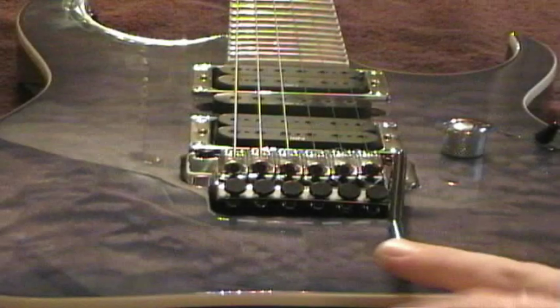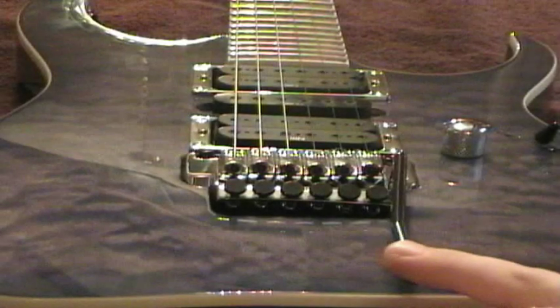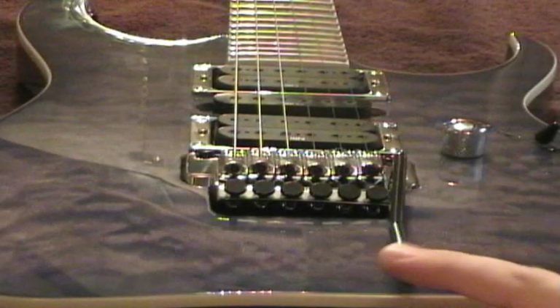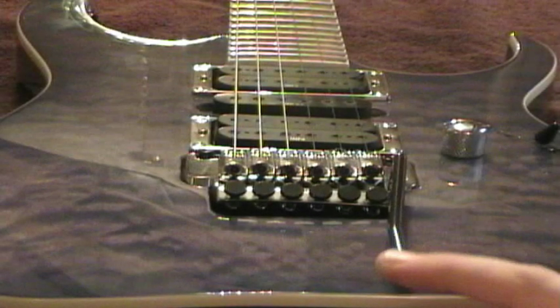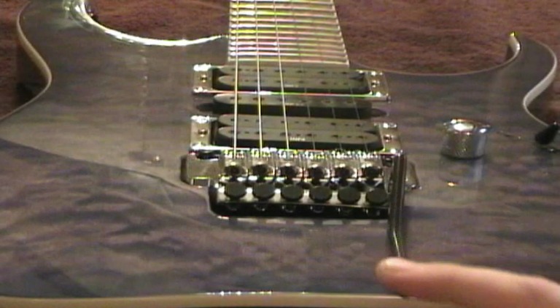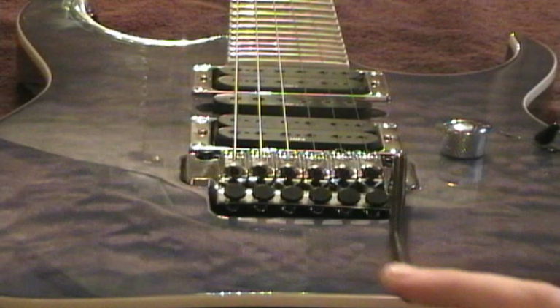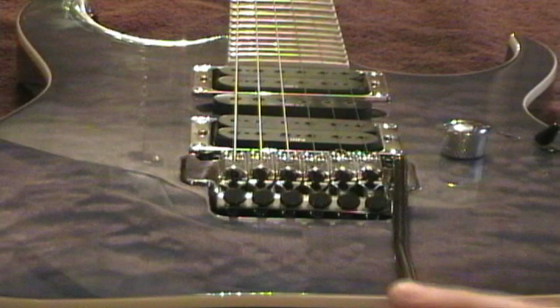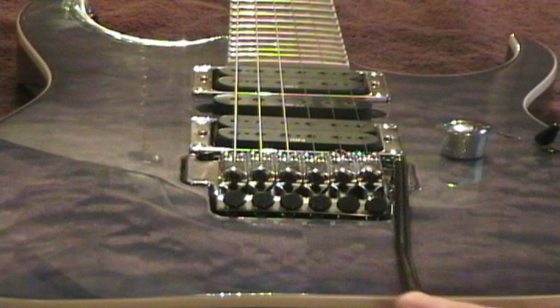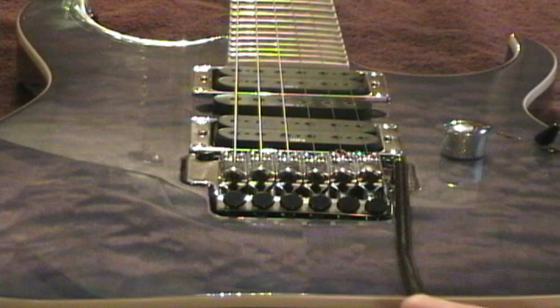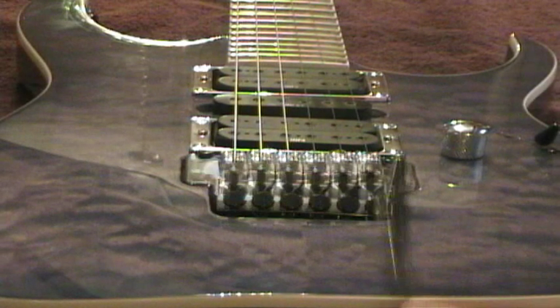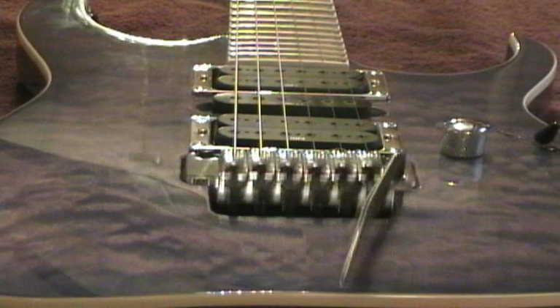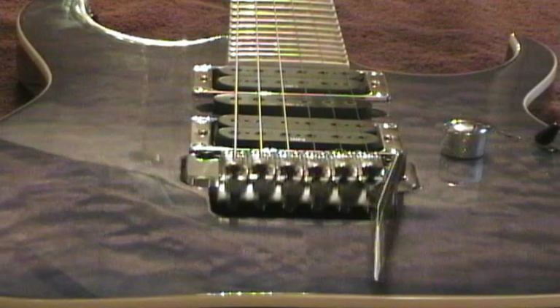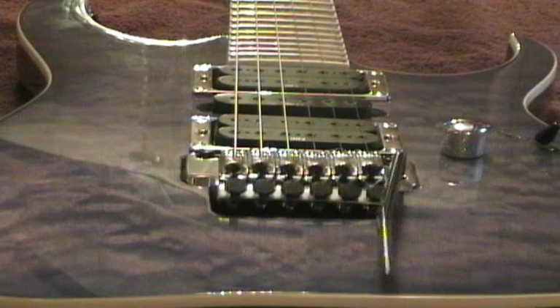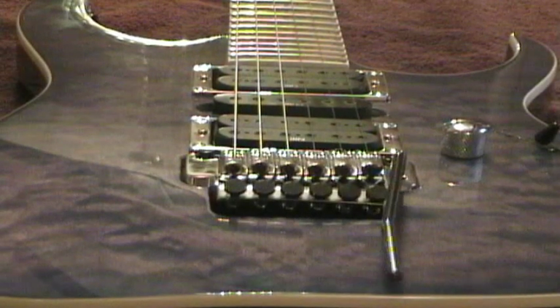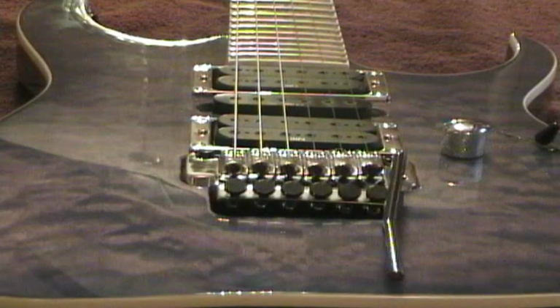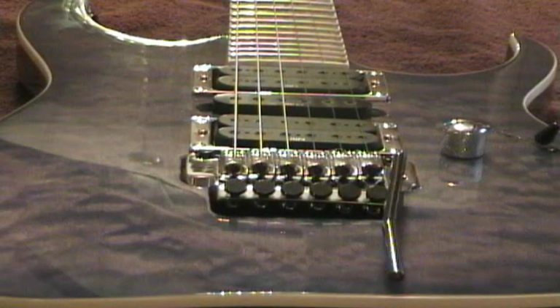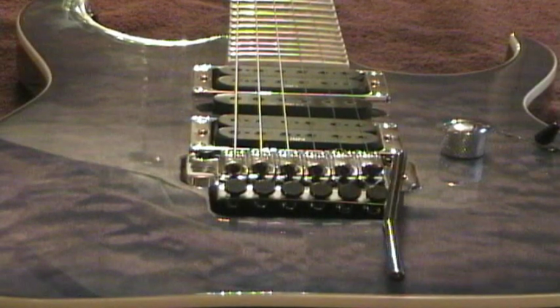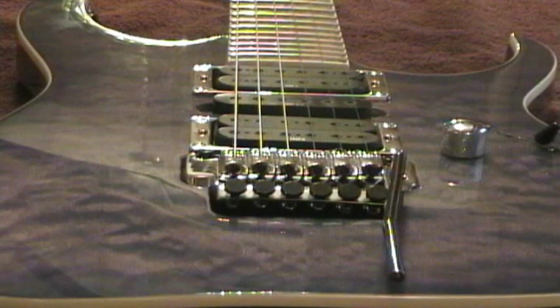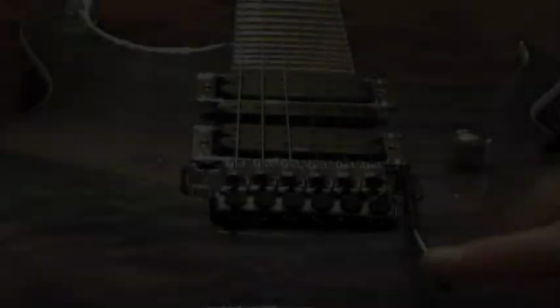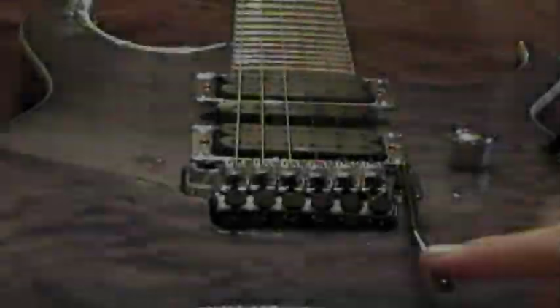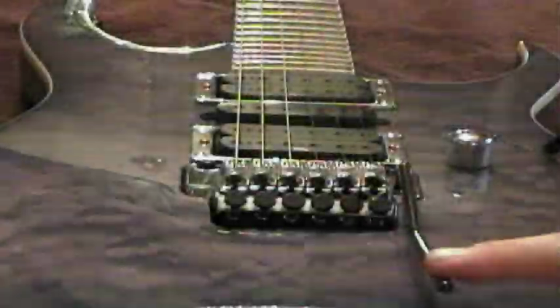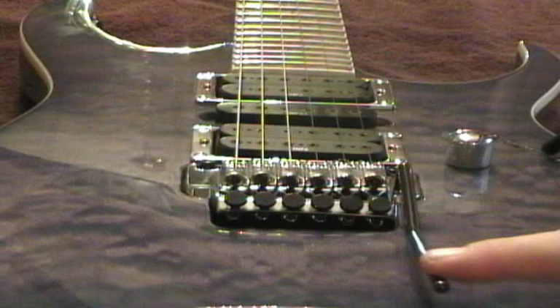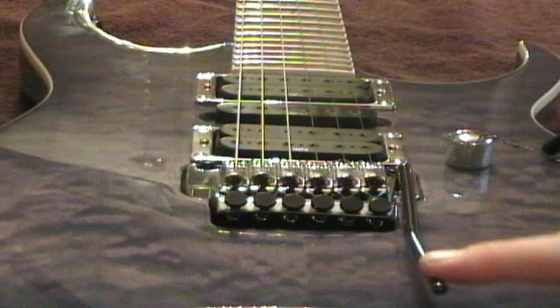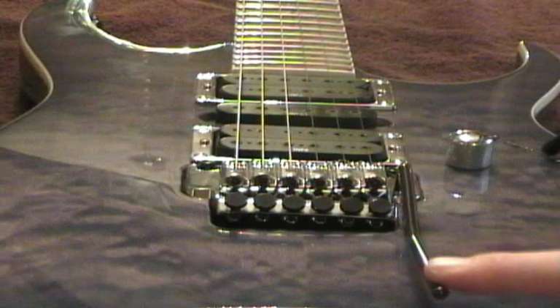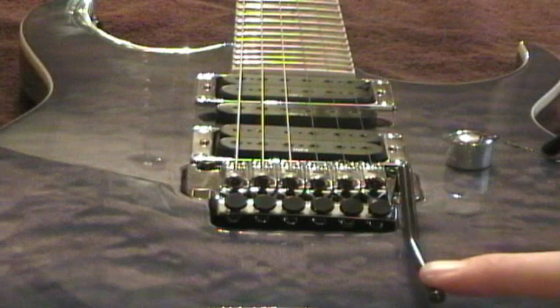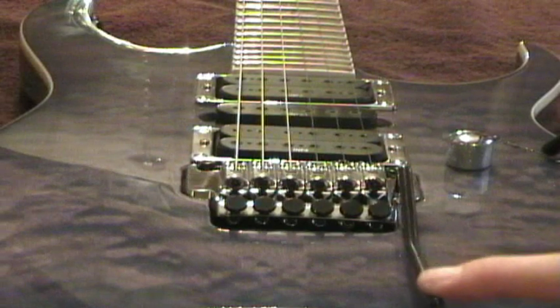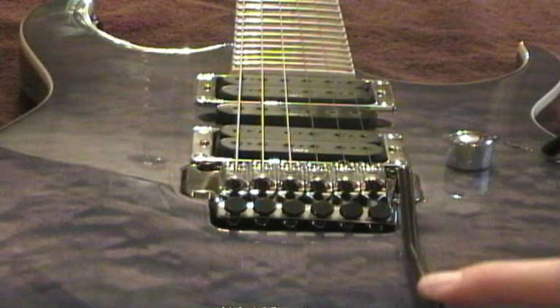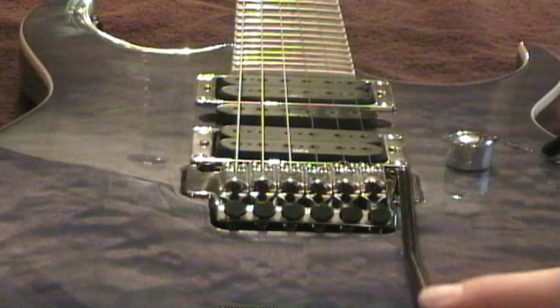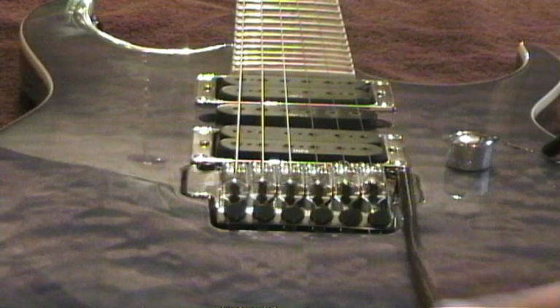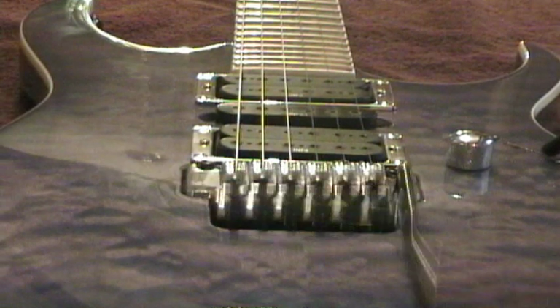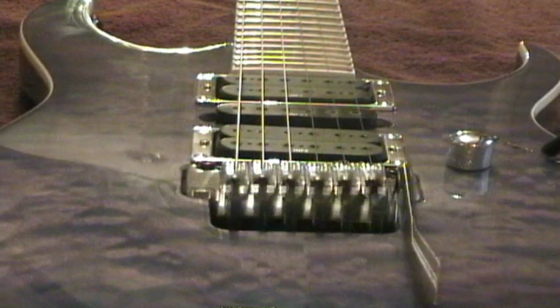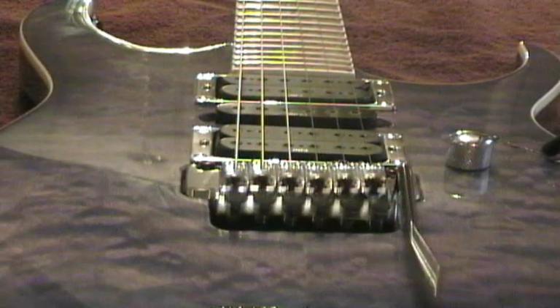Here's a slow motion shot of flutter with a loose whammy bar, and here's one with a tight bar.